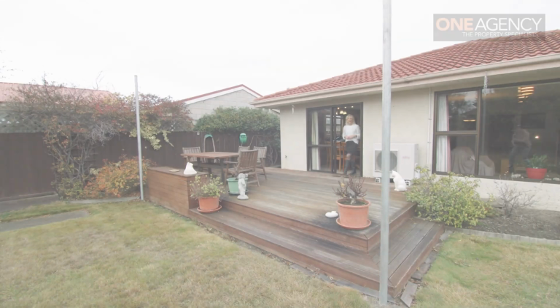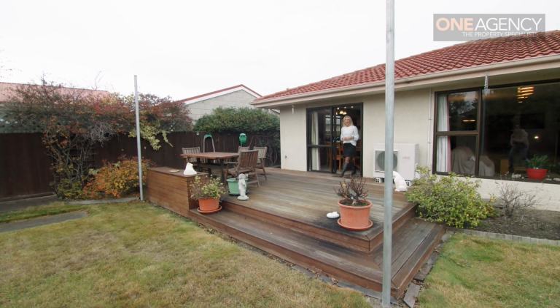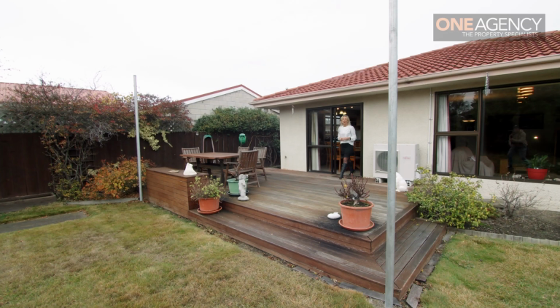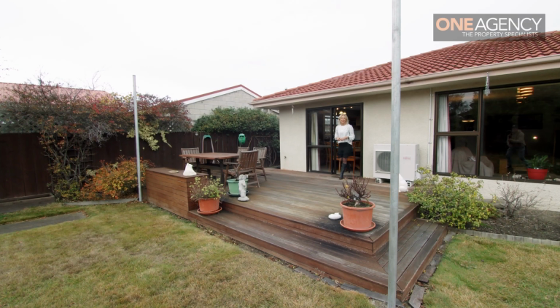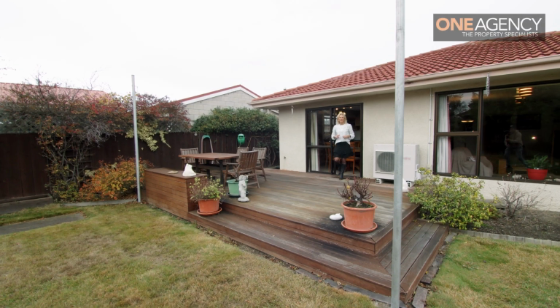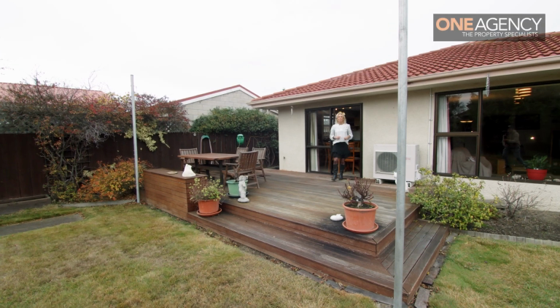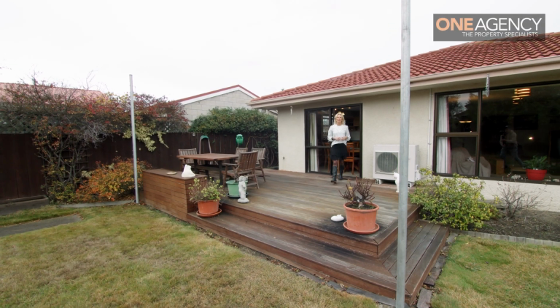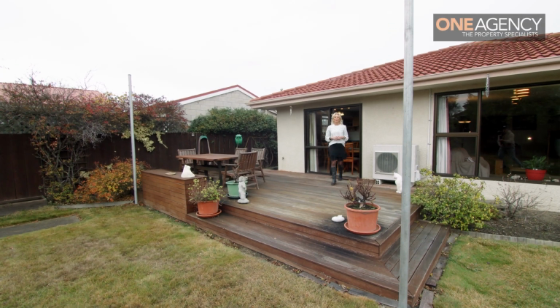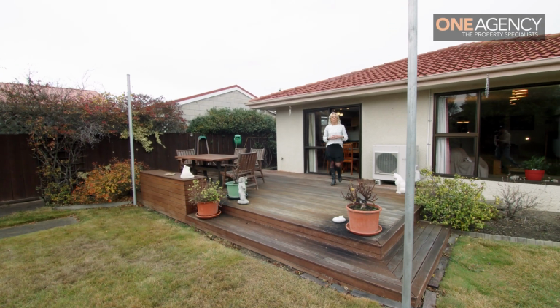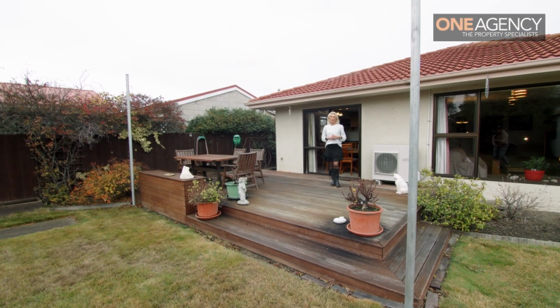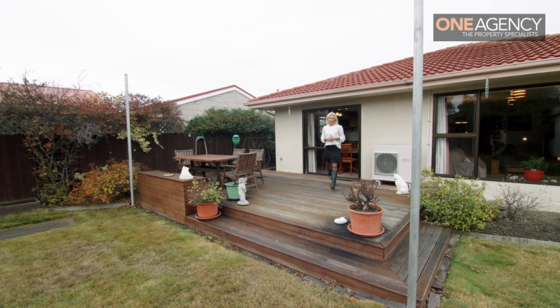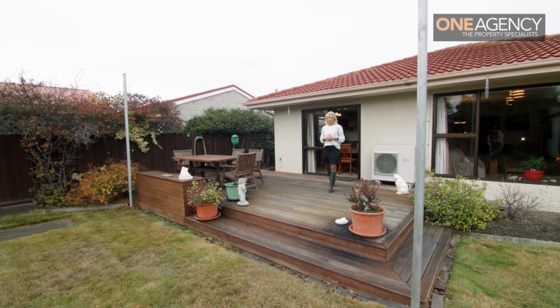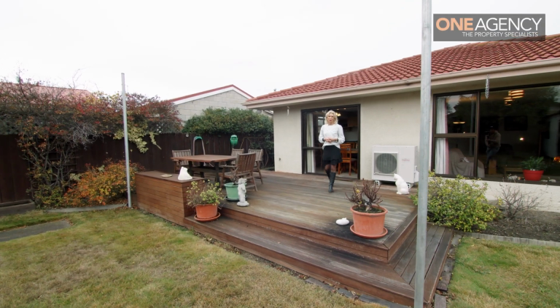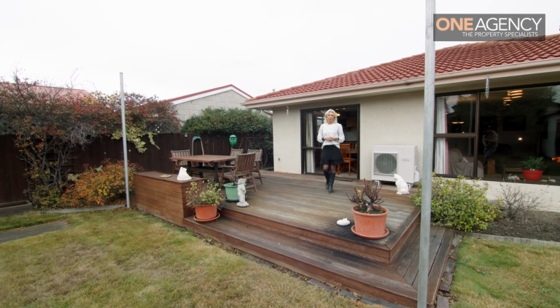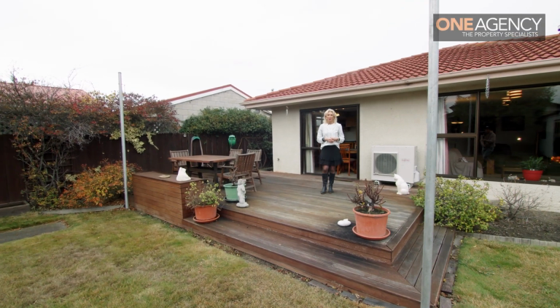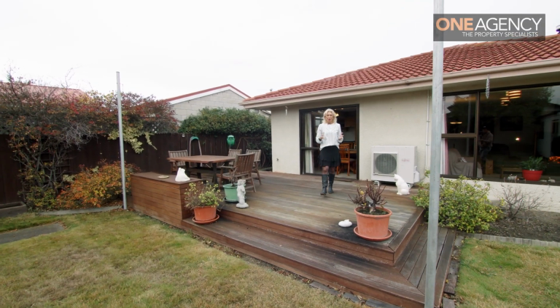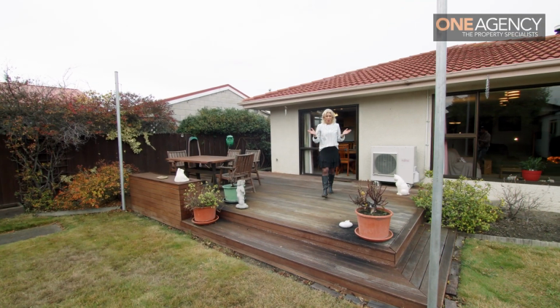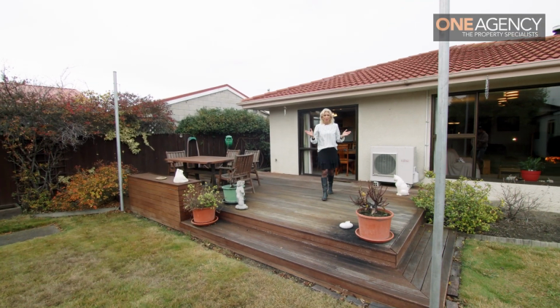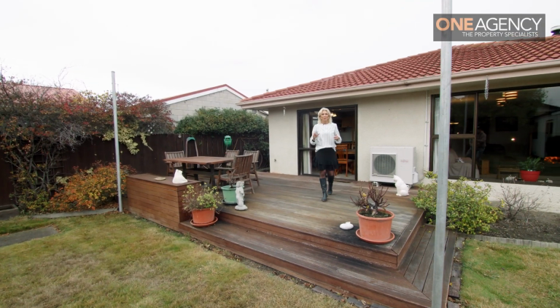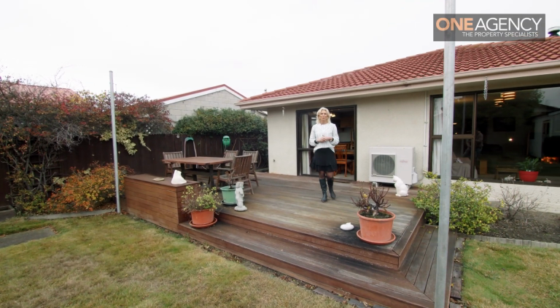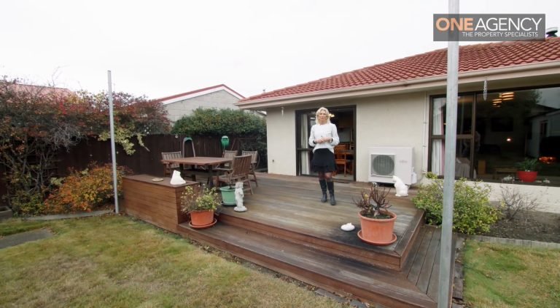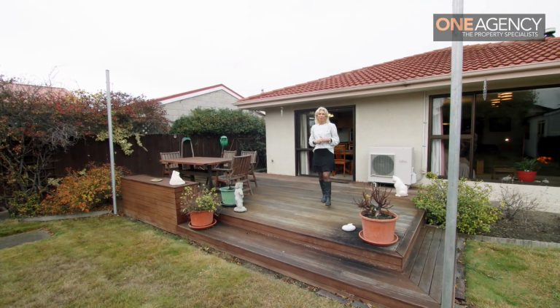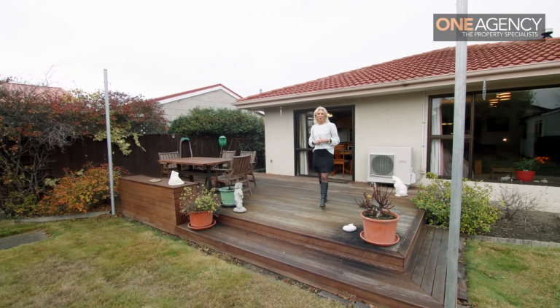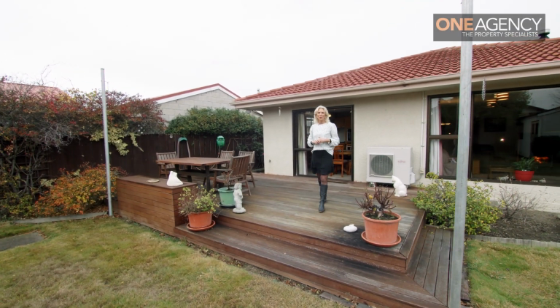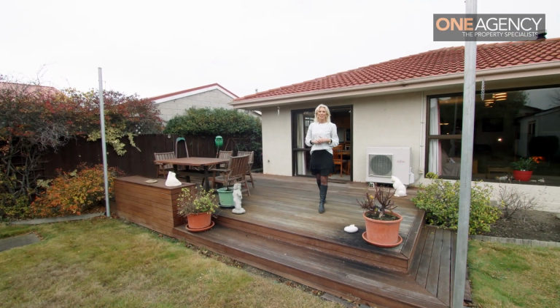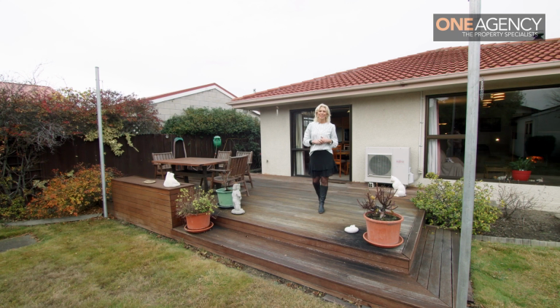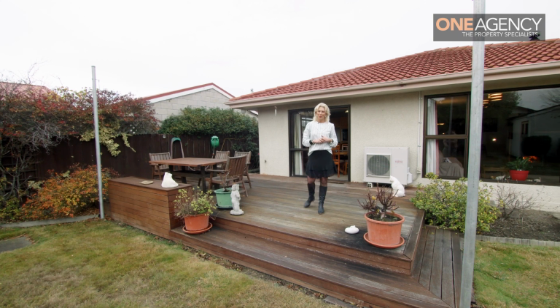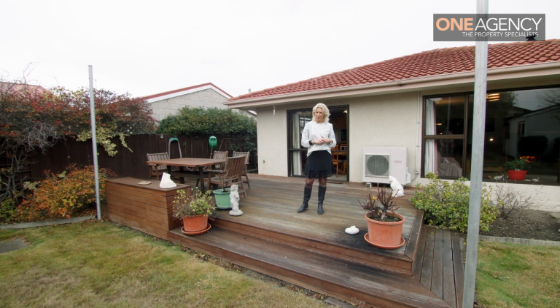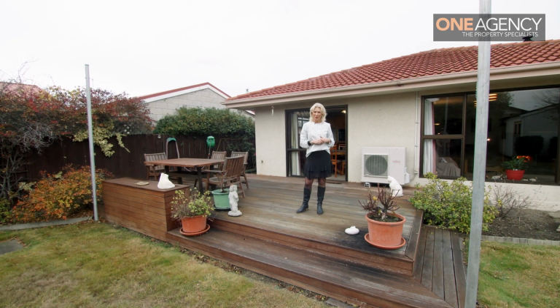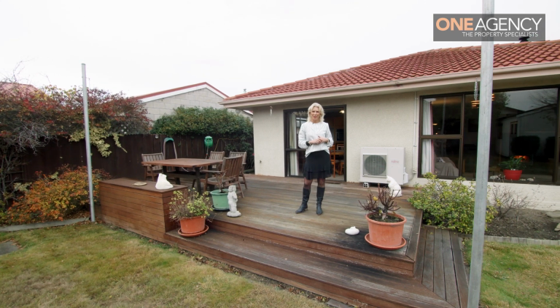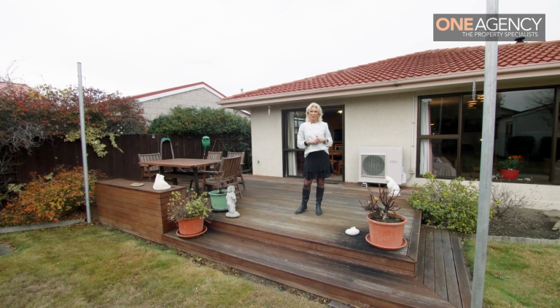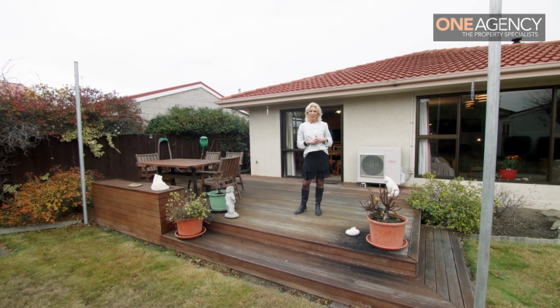Hi, I'm Nikki Butler from 1 Agency Cromwell. Welcome to my fabulous new listing, 12 Coleraine Street.